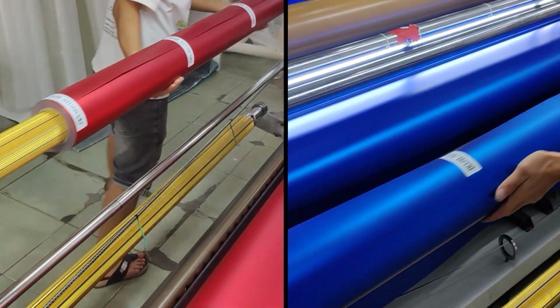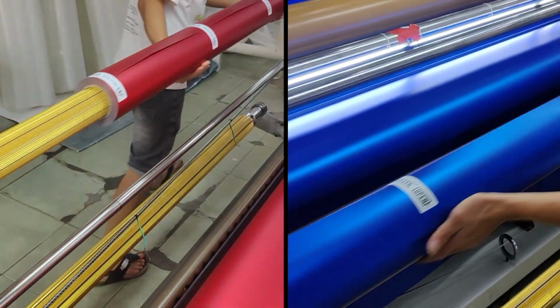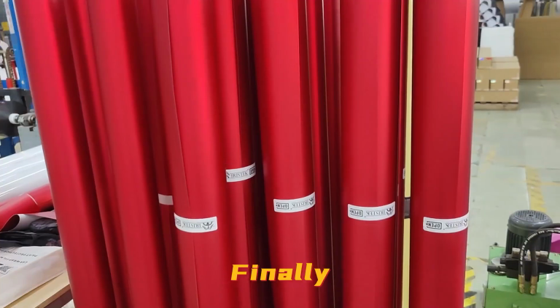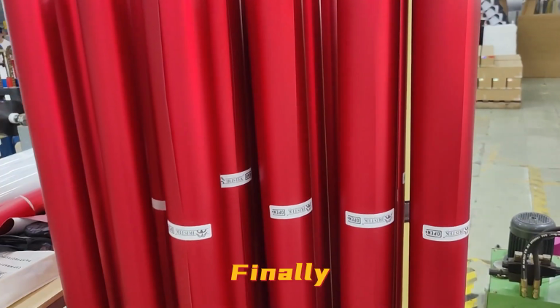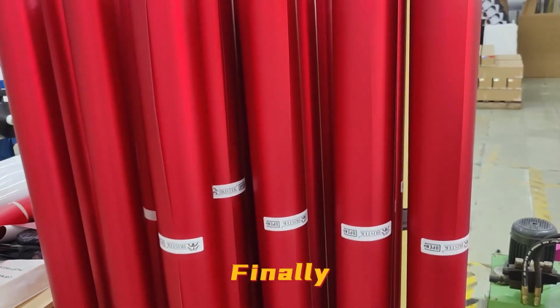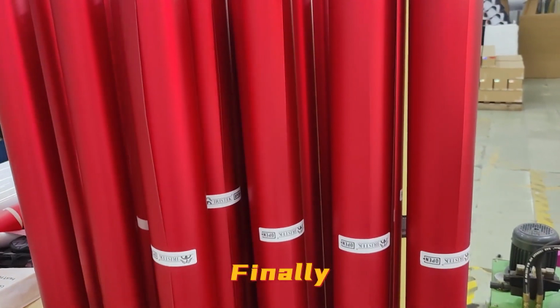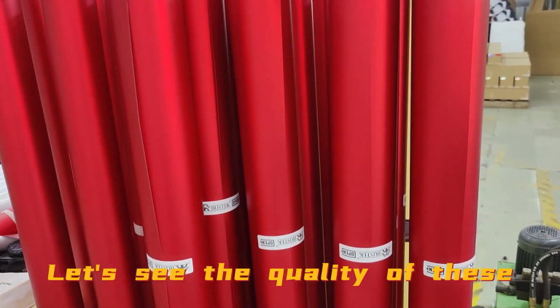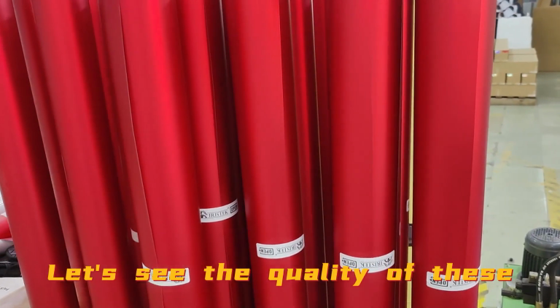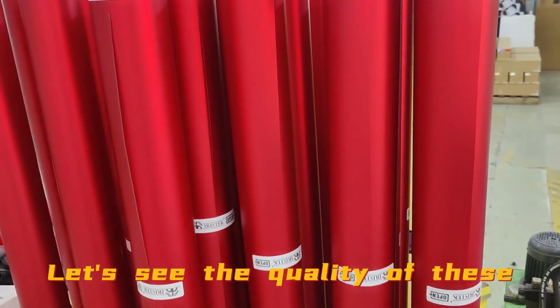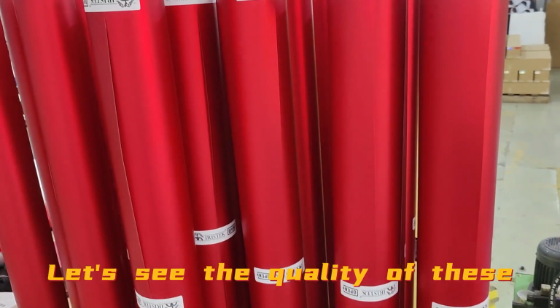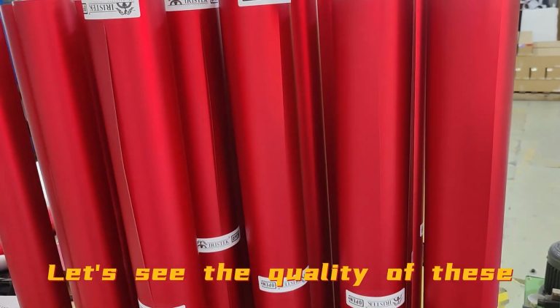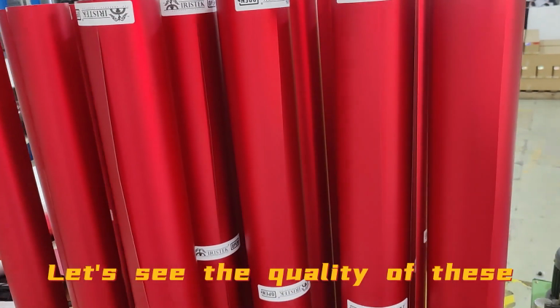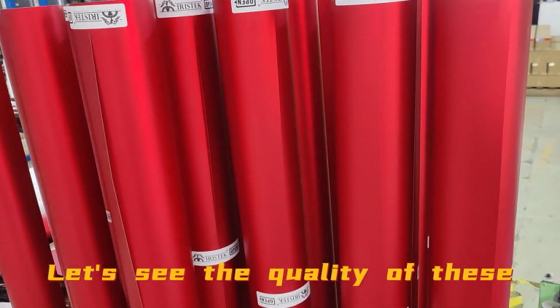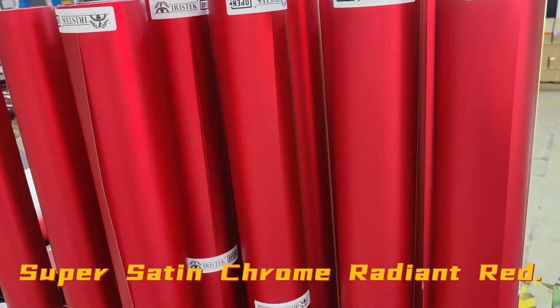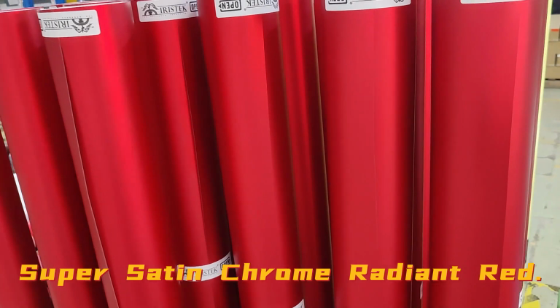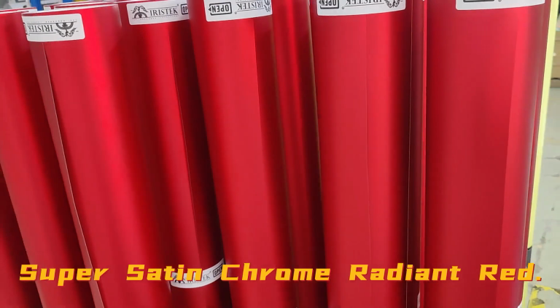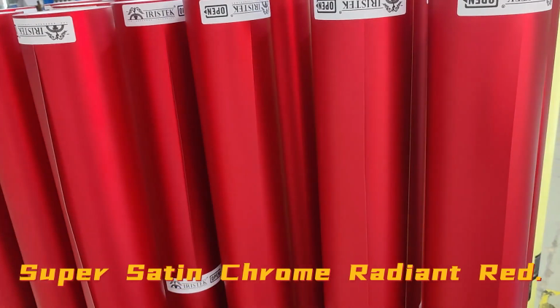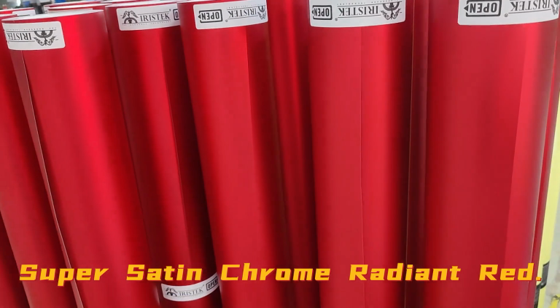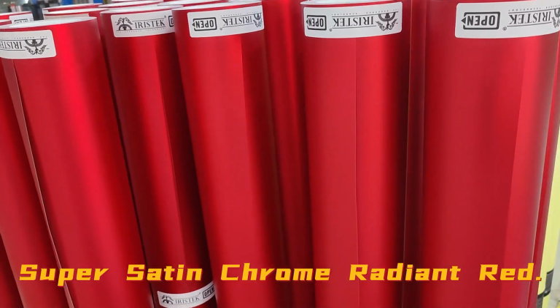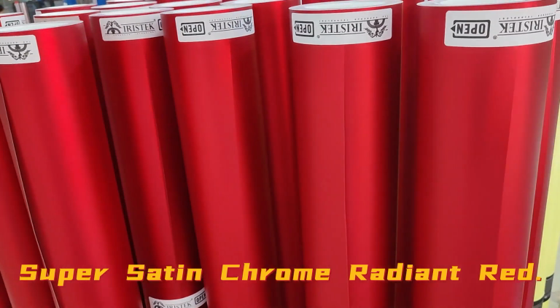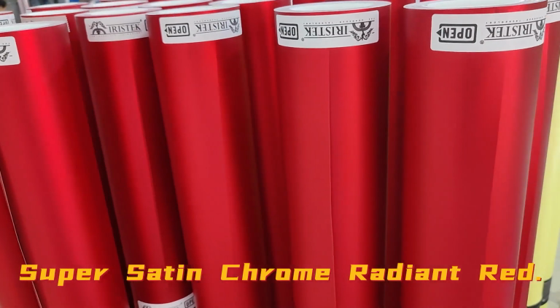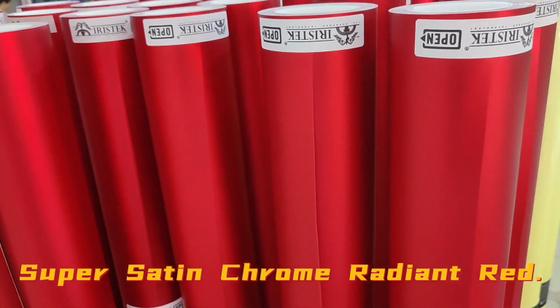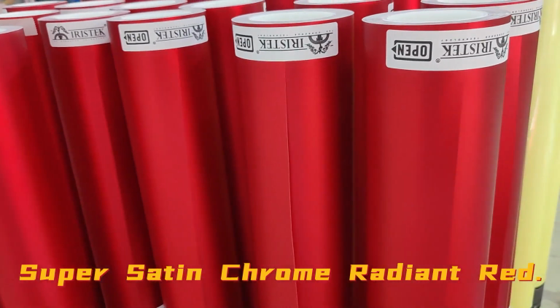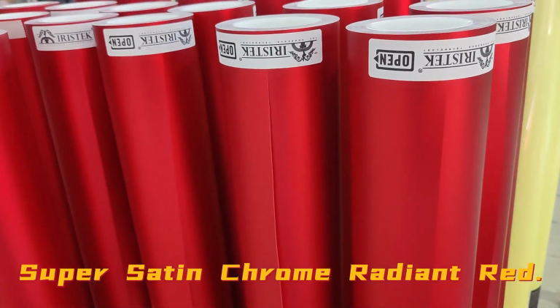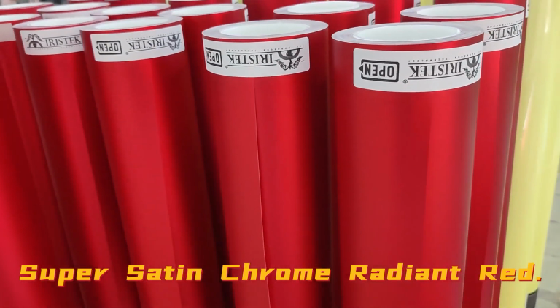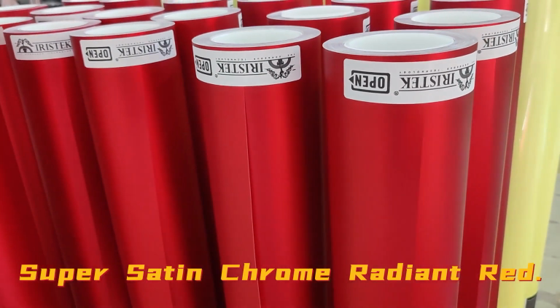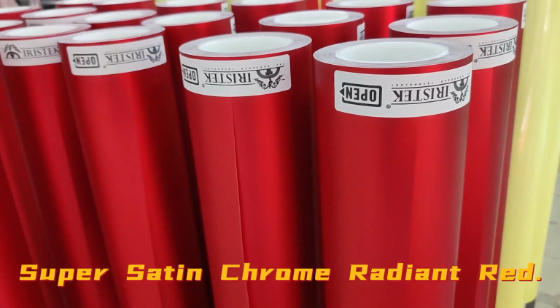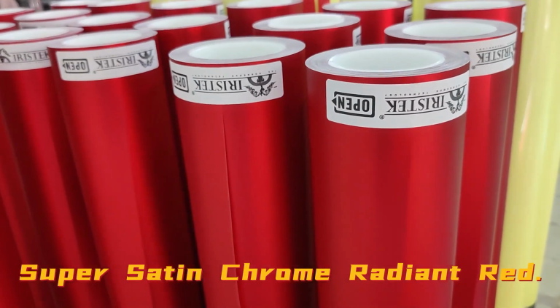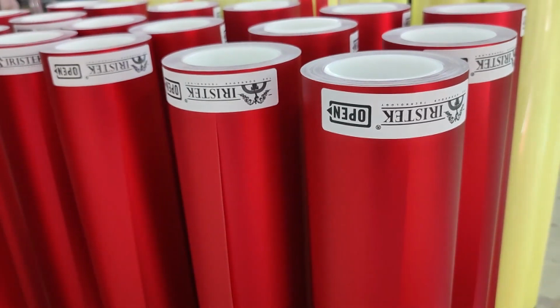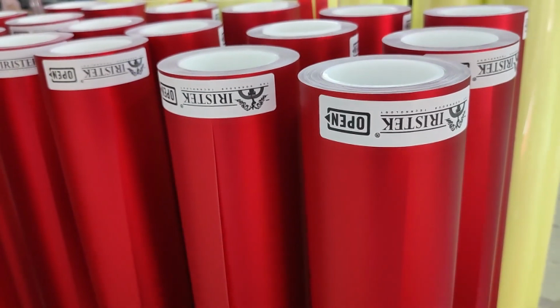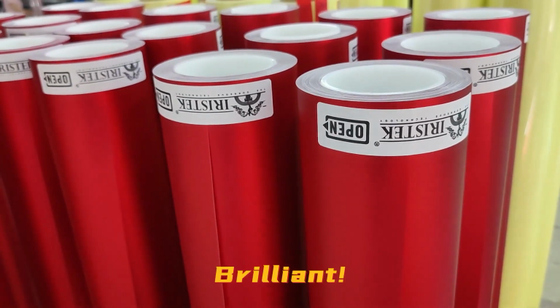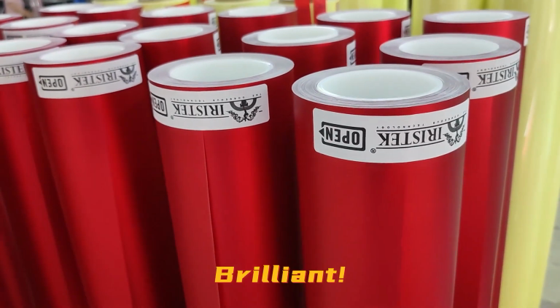Finally, let's see the quality of these super satin chrome radiant red brilliant car wrap films.